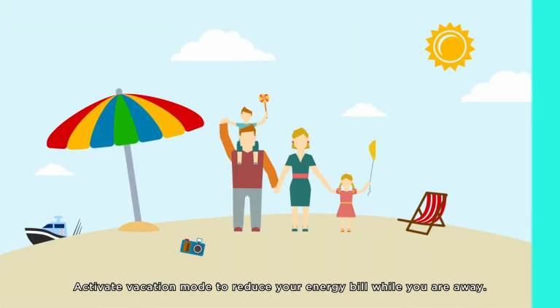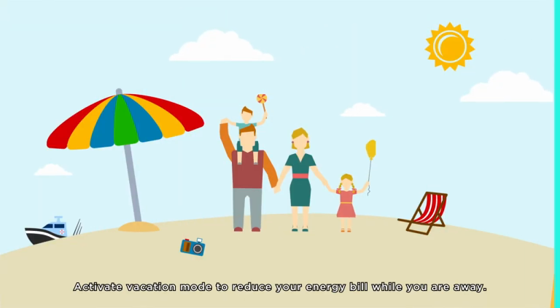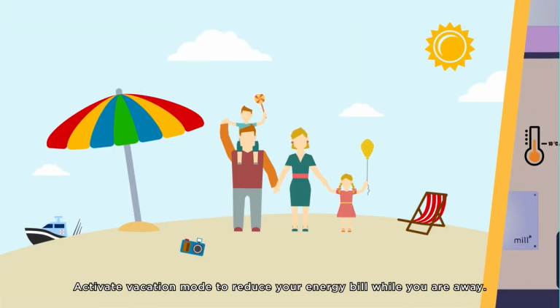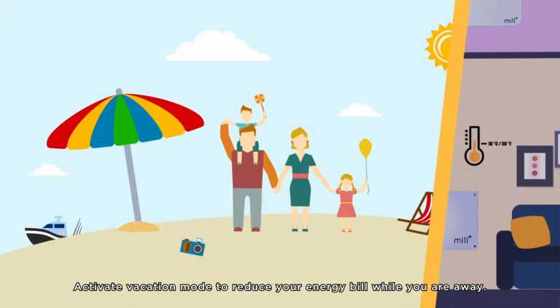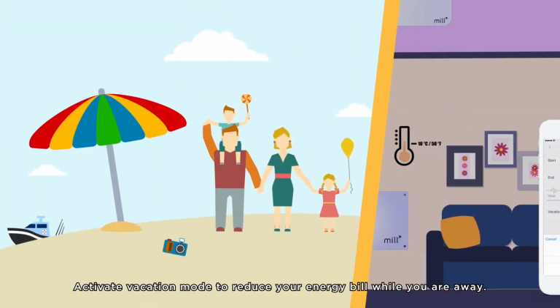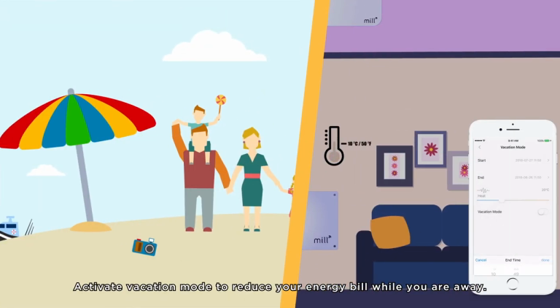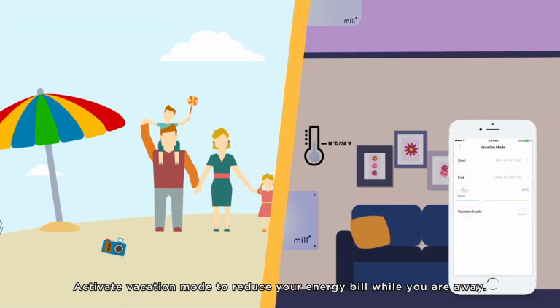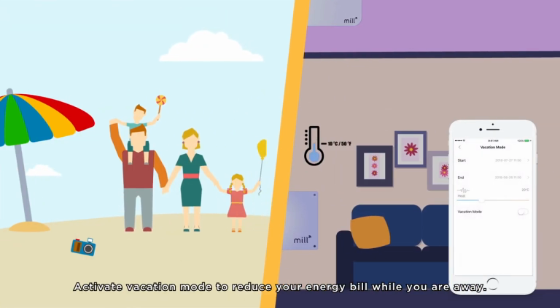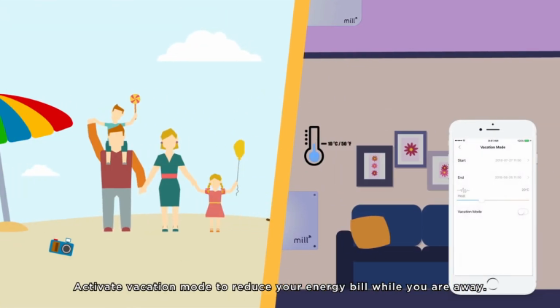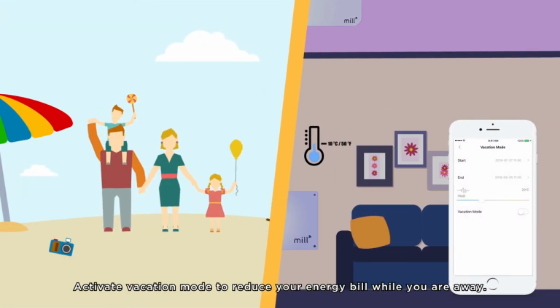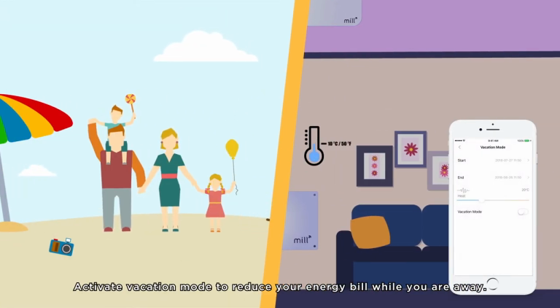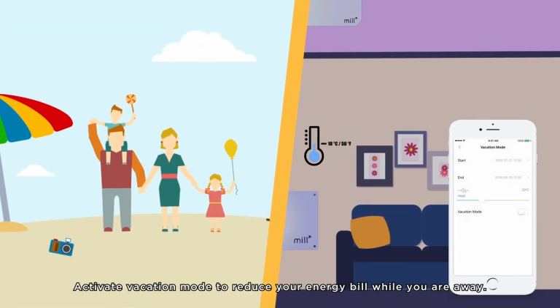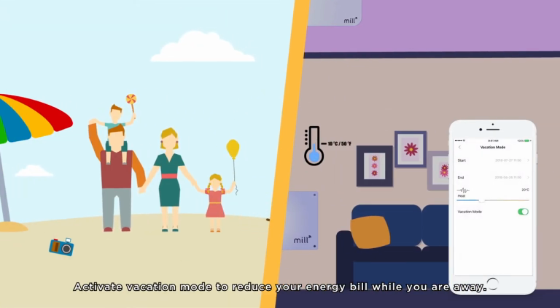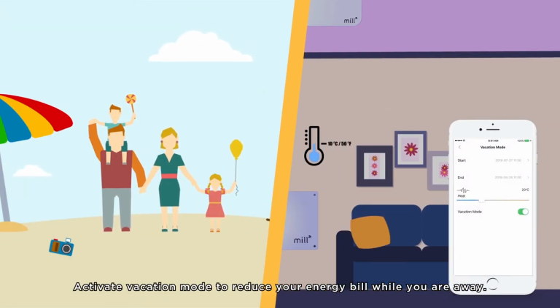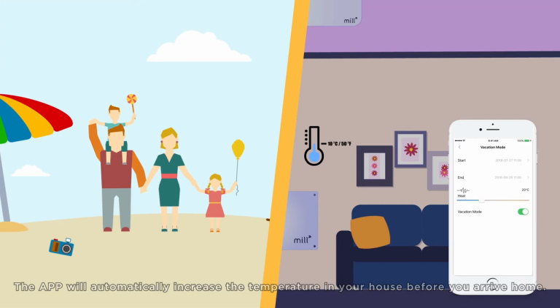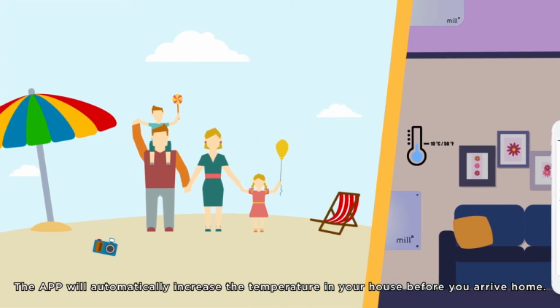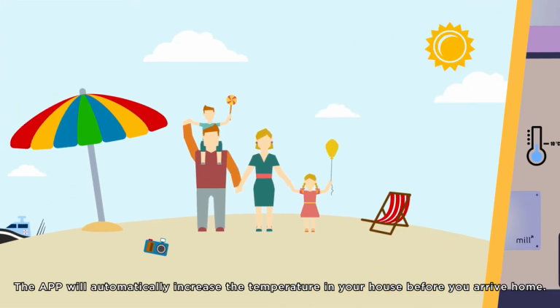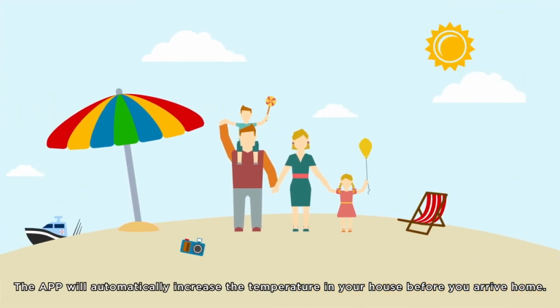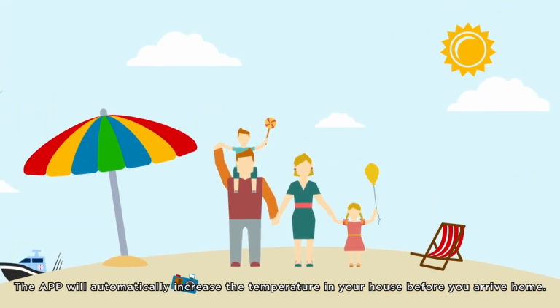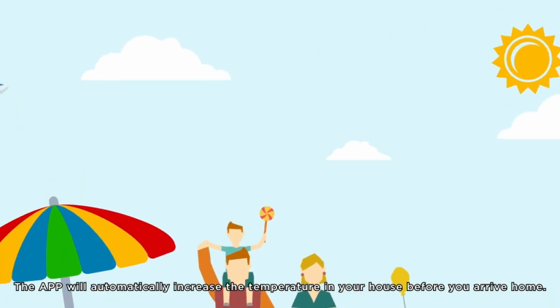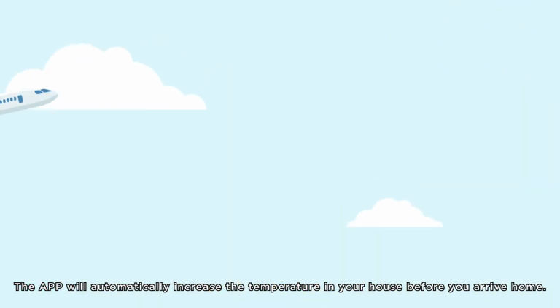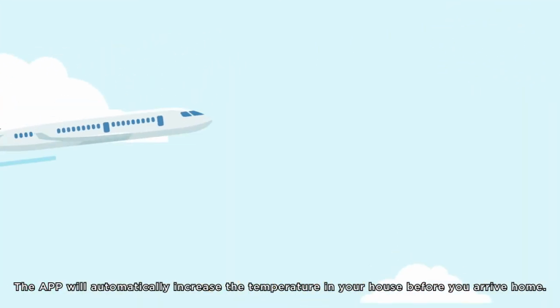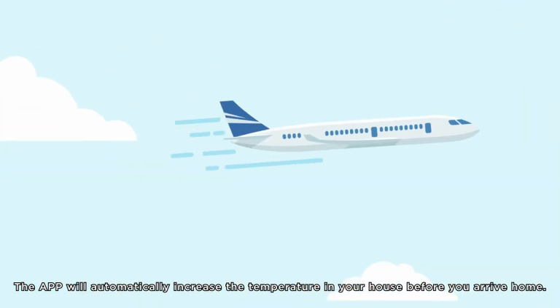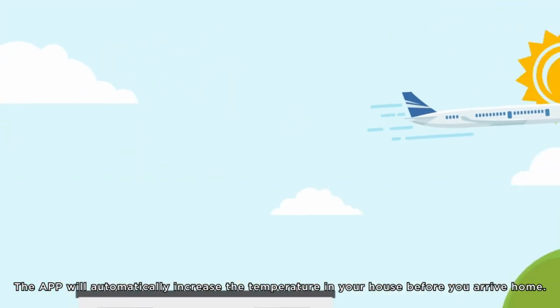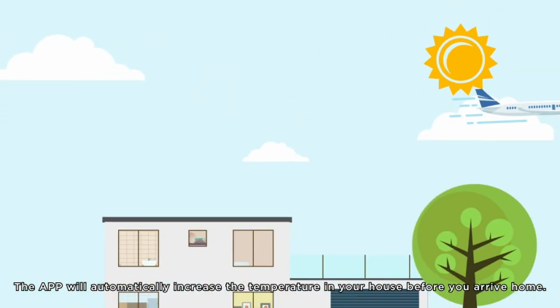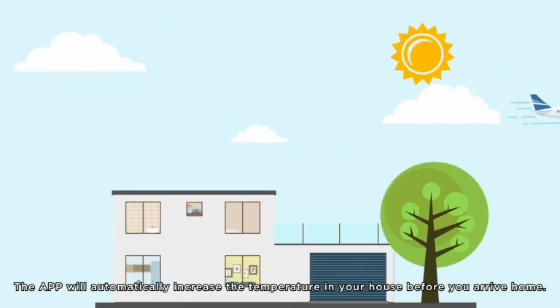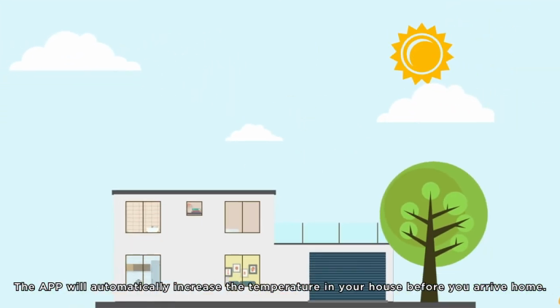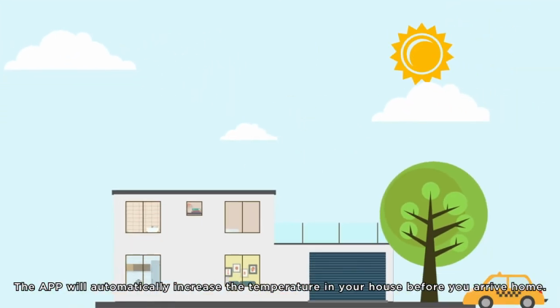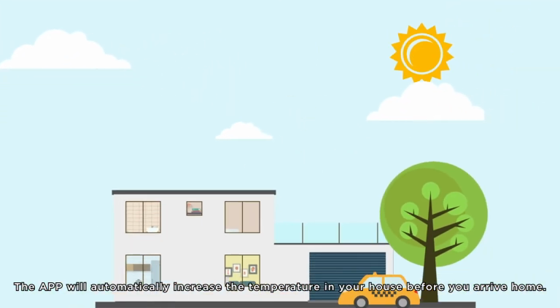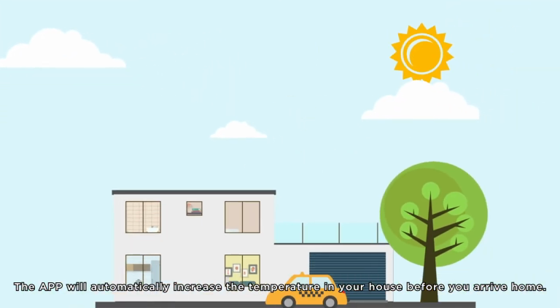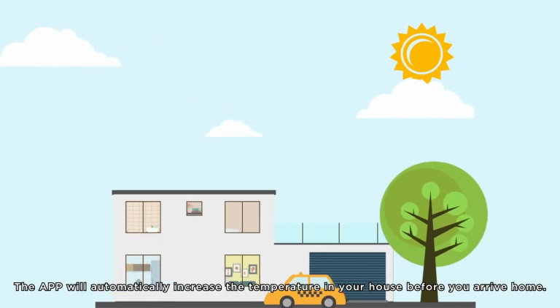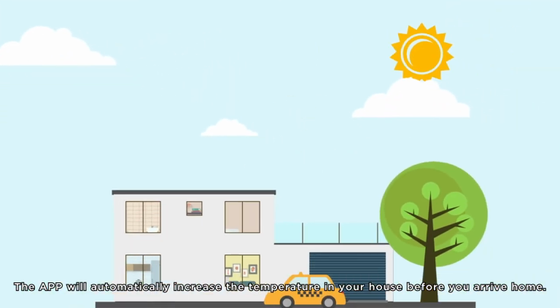Activate Vacation Mode to reduce your energy bill while you're away. The app will automatically increase the temperature in your house before you arrive home.